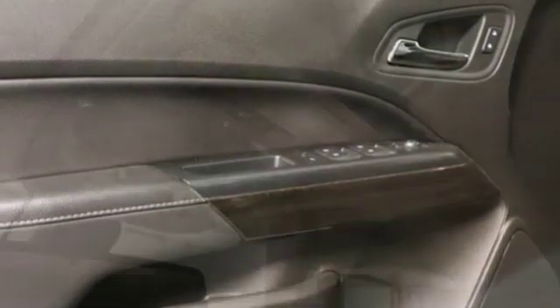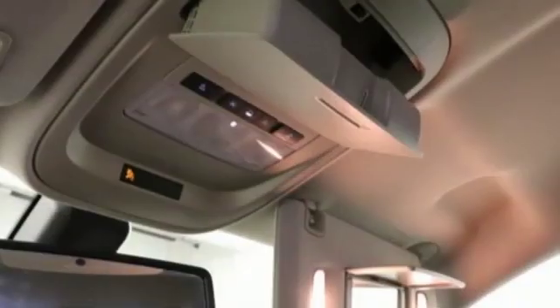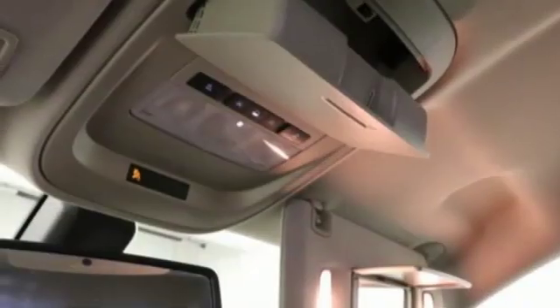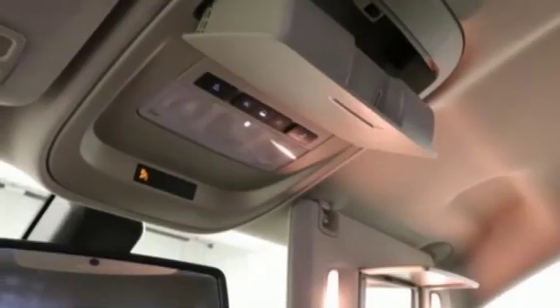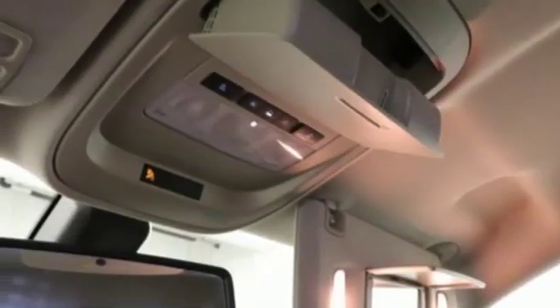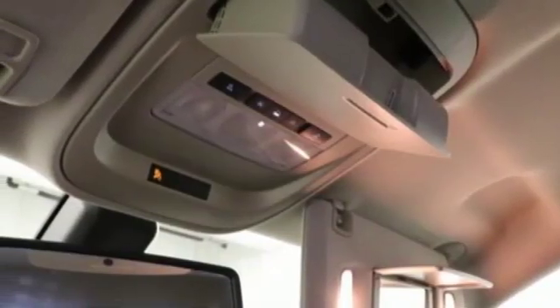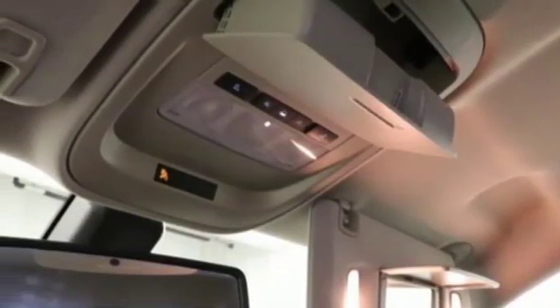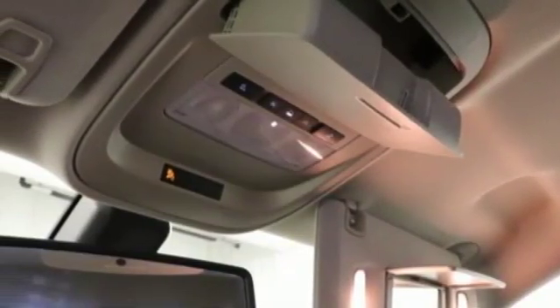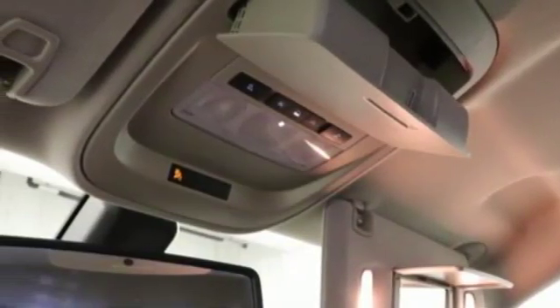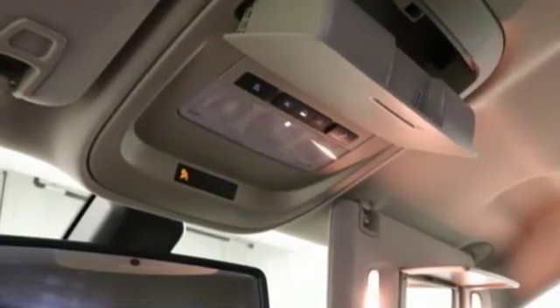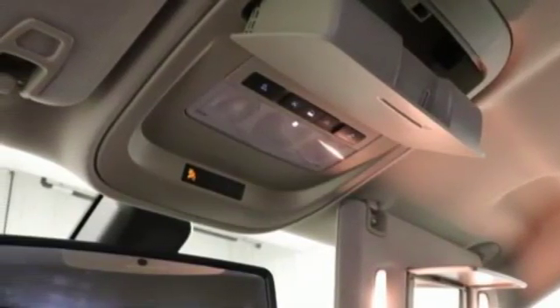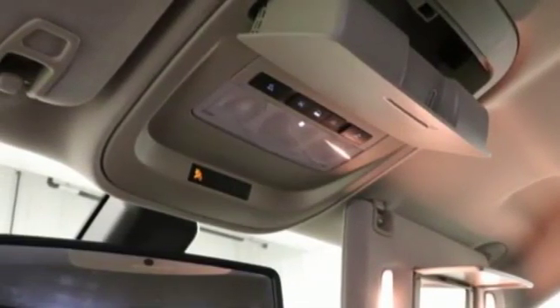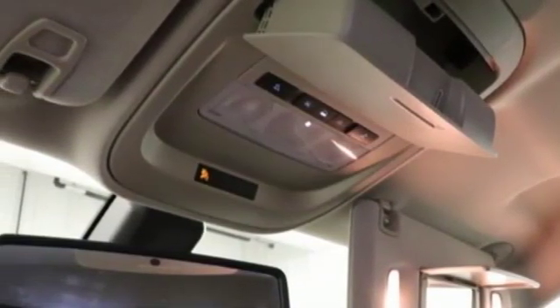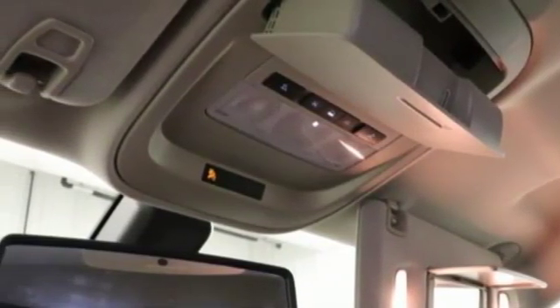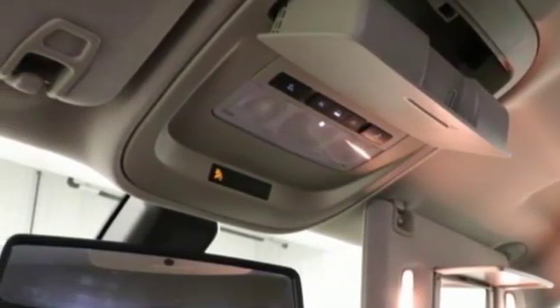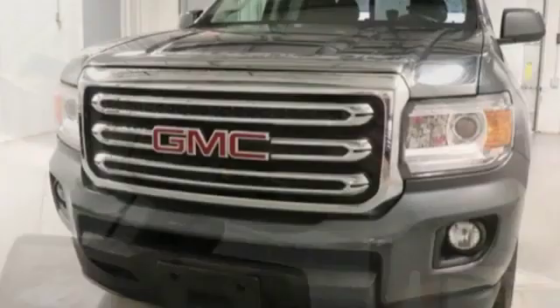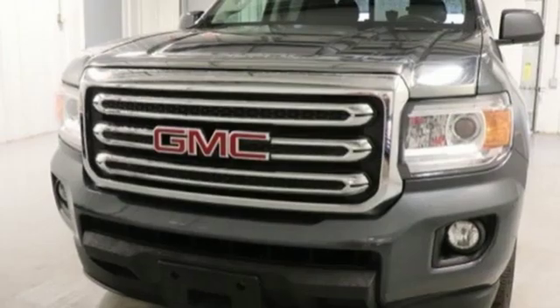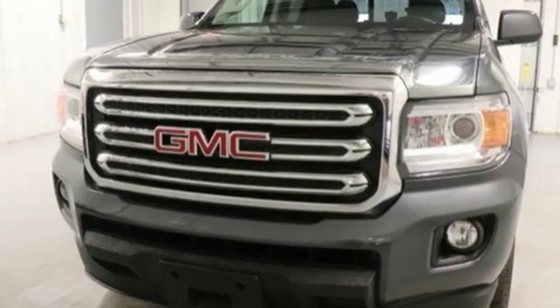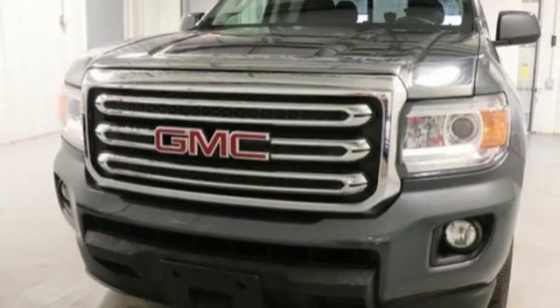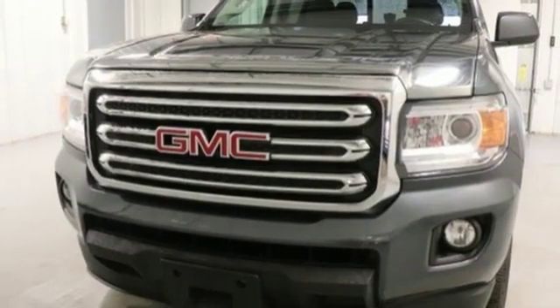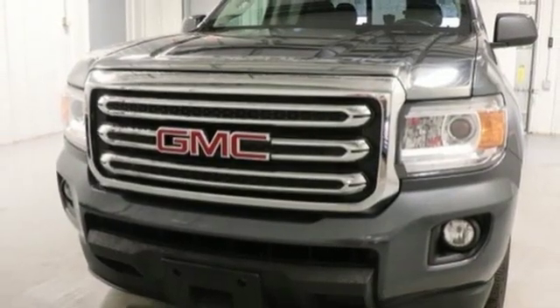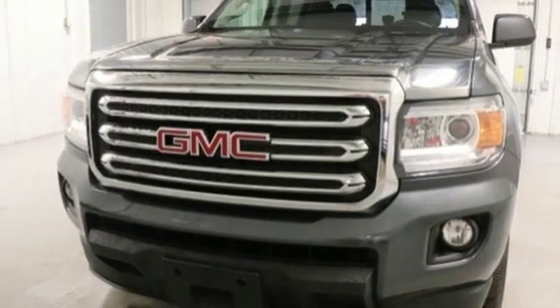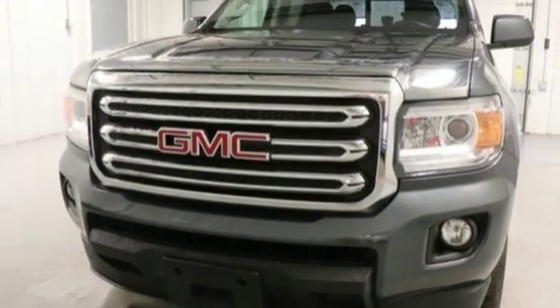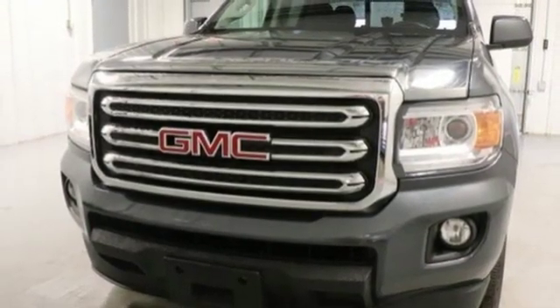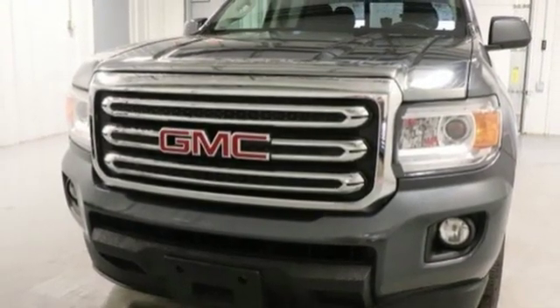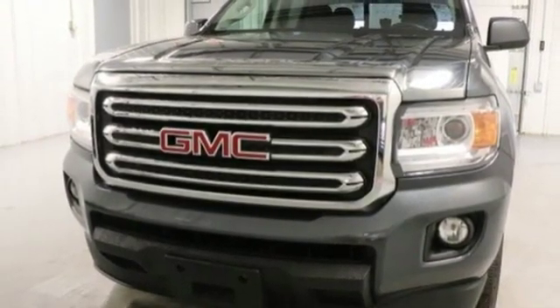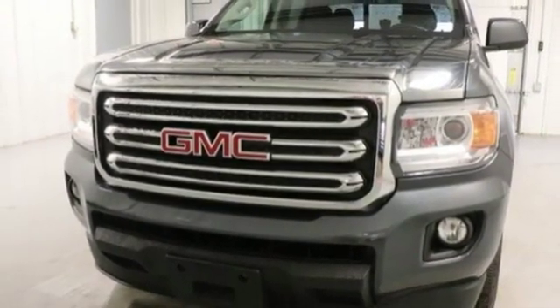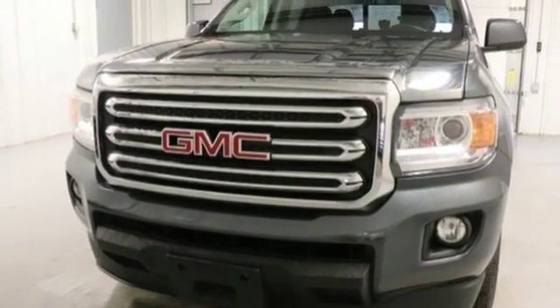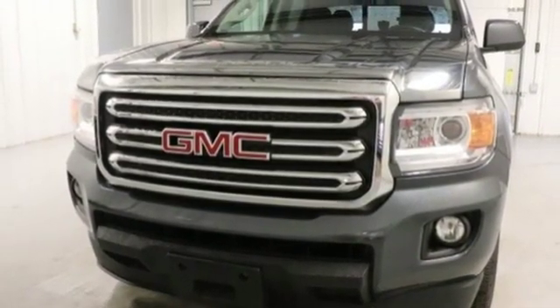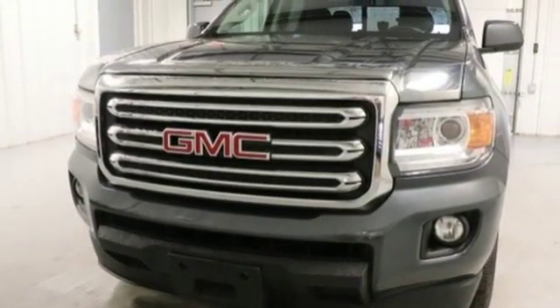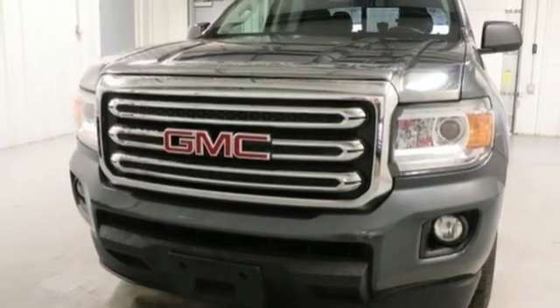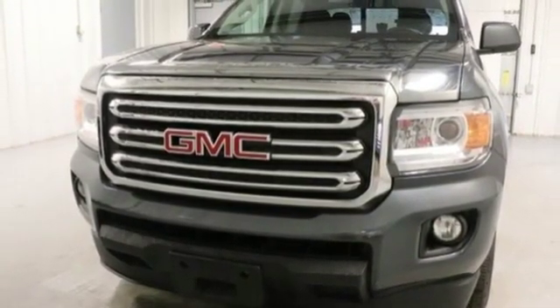Rear wheel drive, auto dimming rear view mirror, and V6 engine. See what it can do for you when you take it for a test drive.